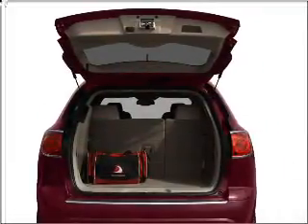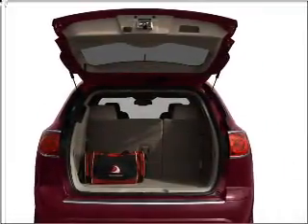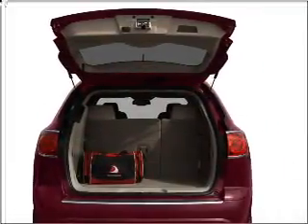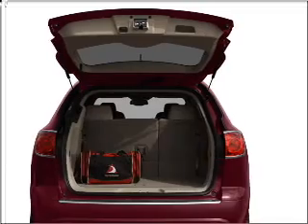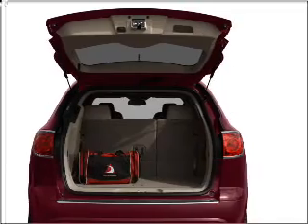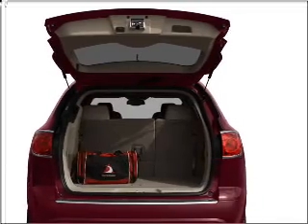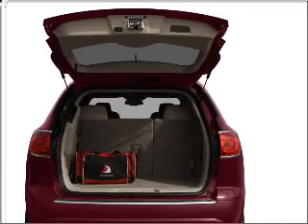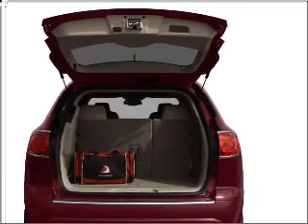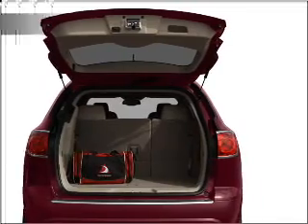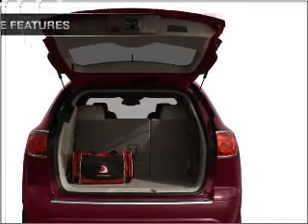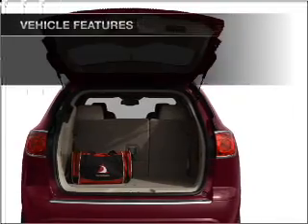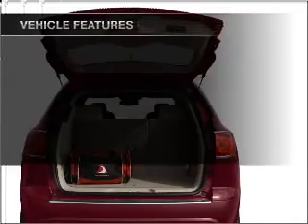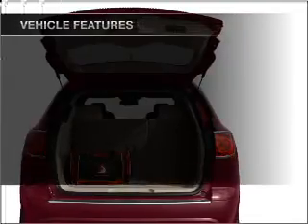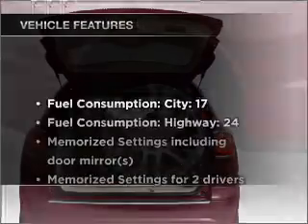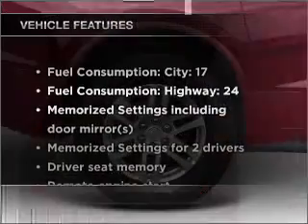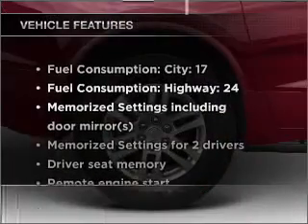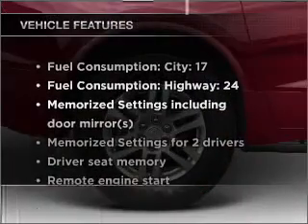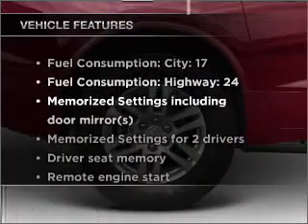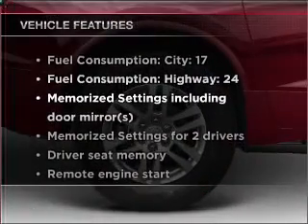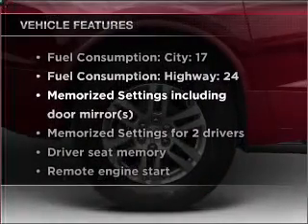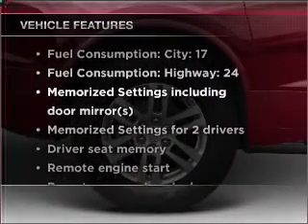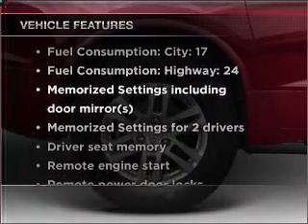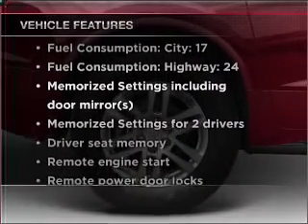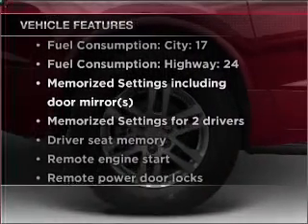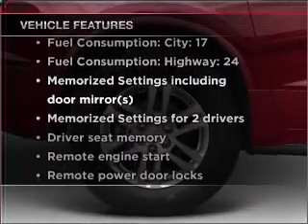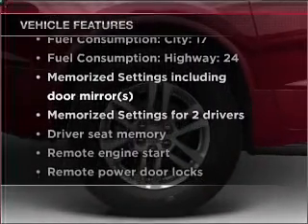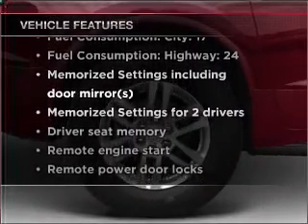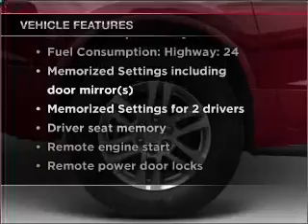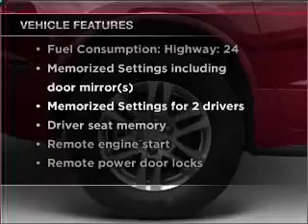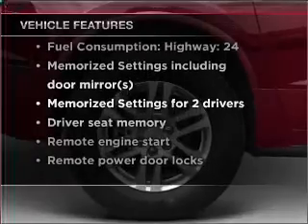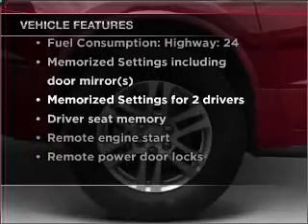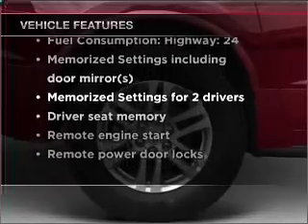Pamper yourself with memory settings. And with these notable features, you won't want to miss out on the opportunity to own this amazing vehicle.